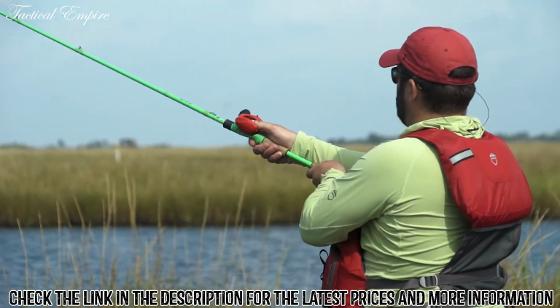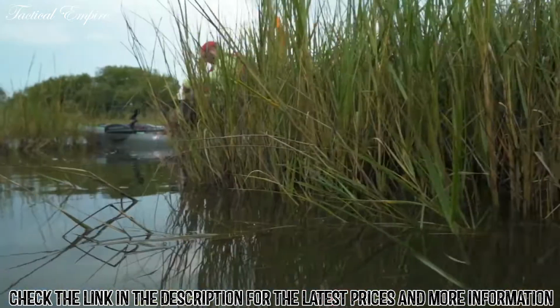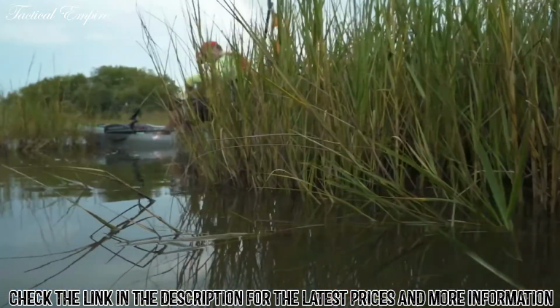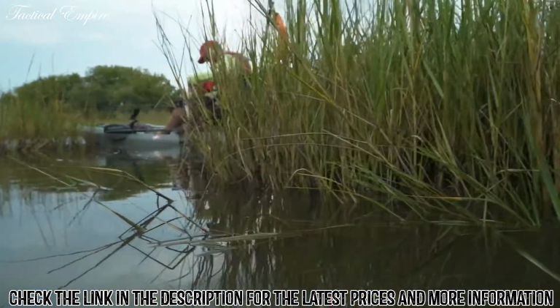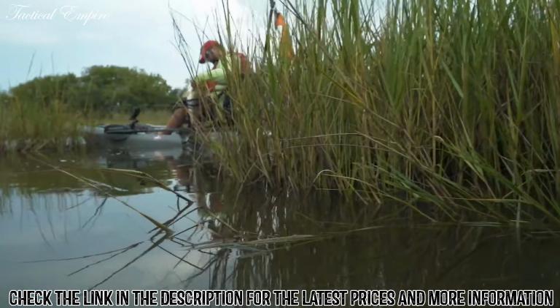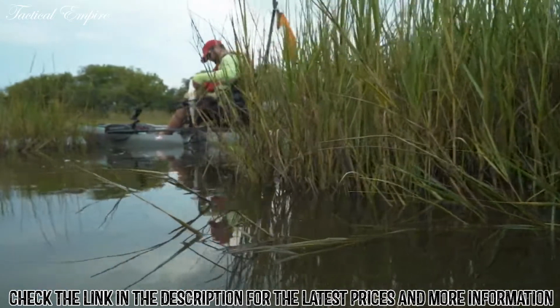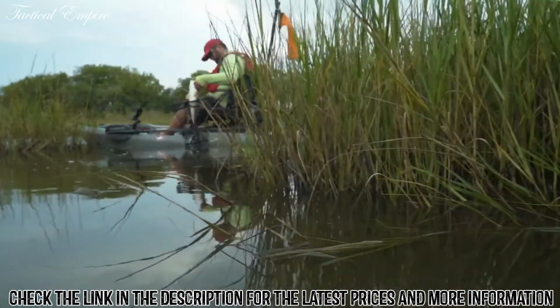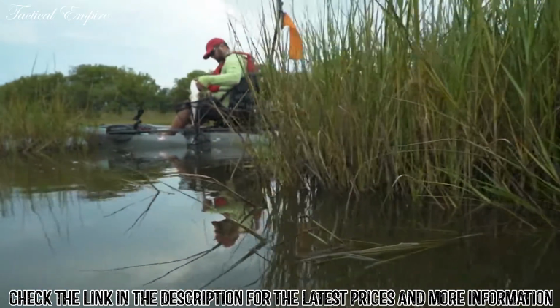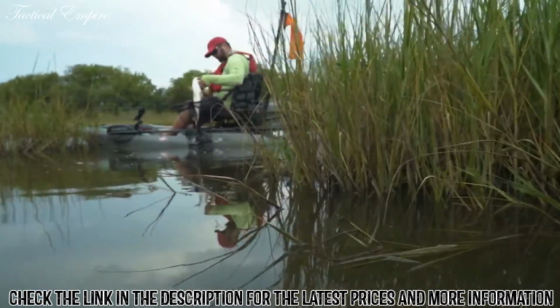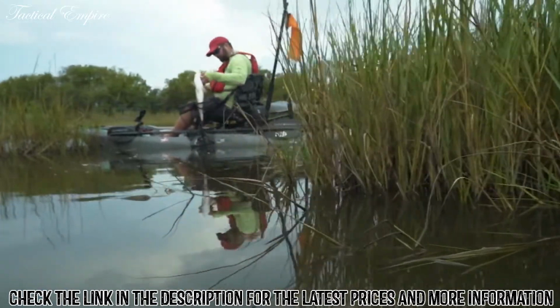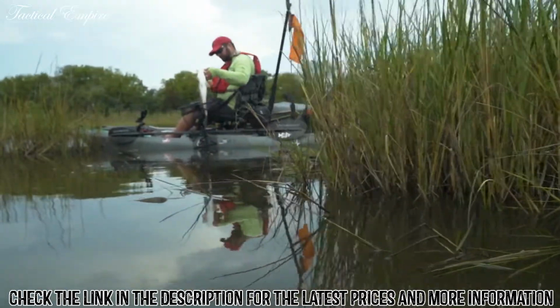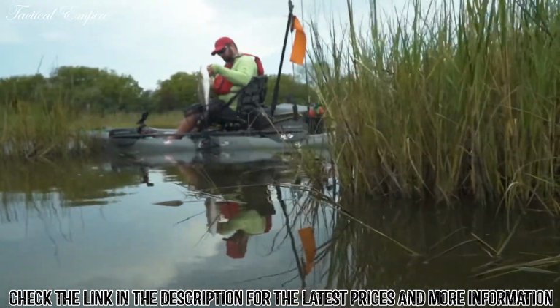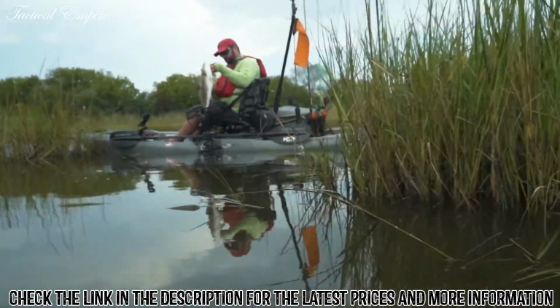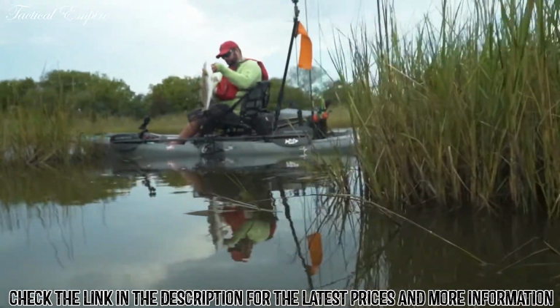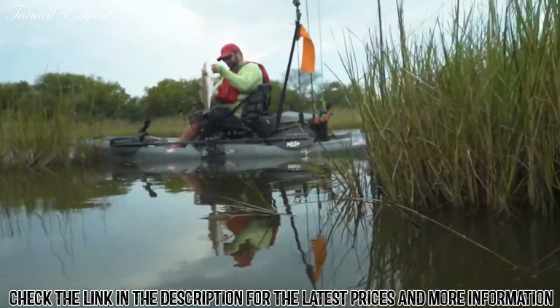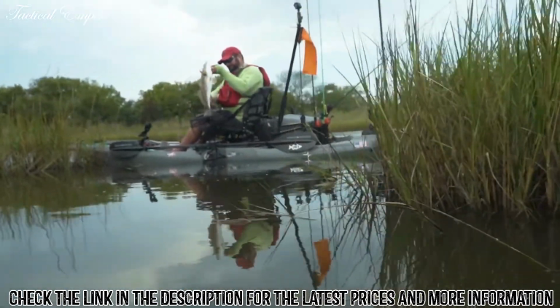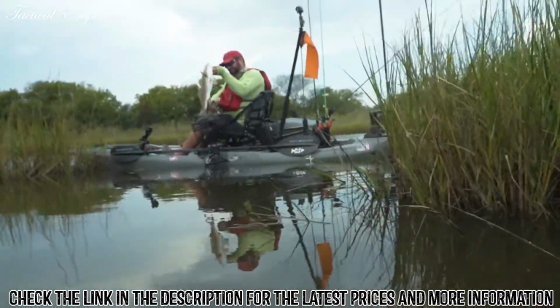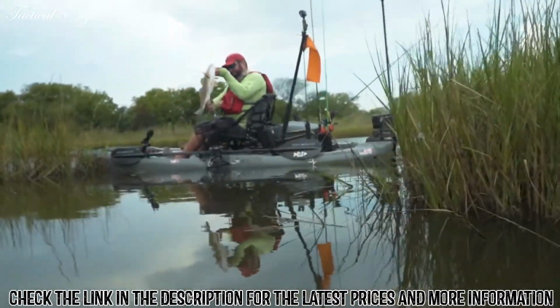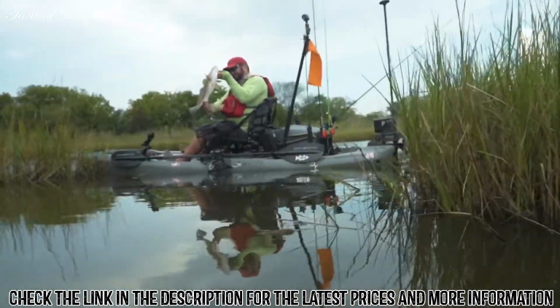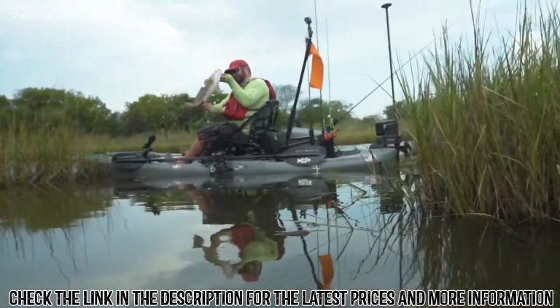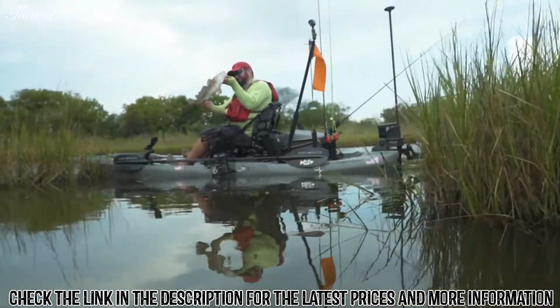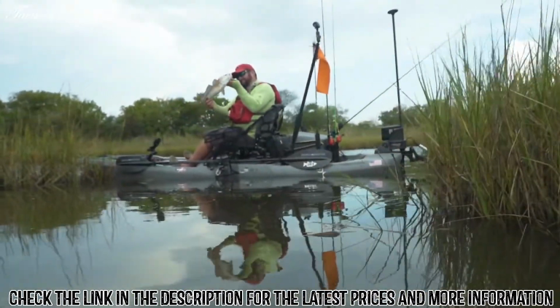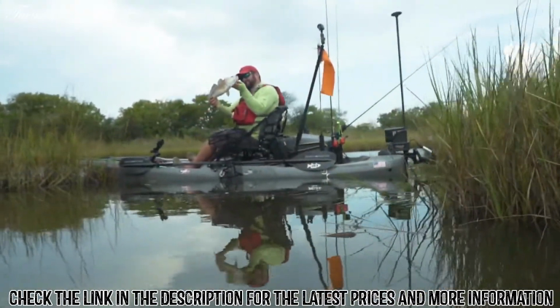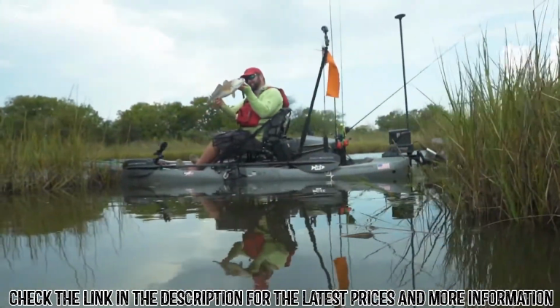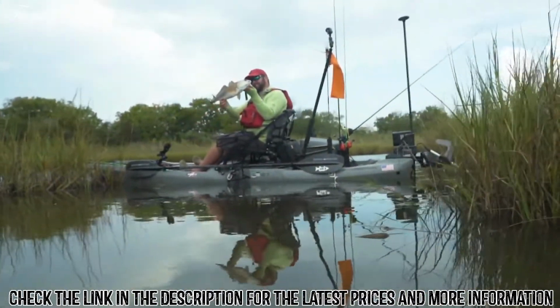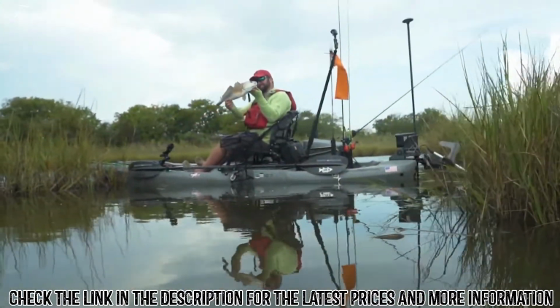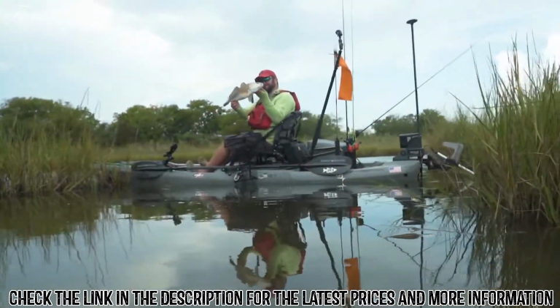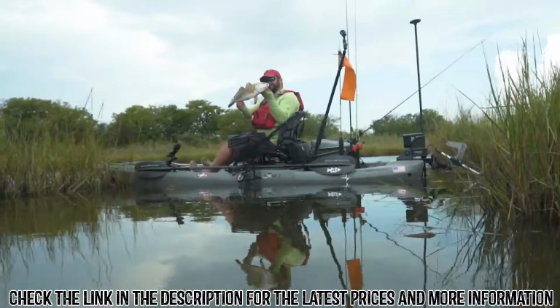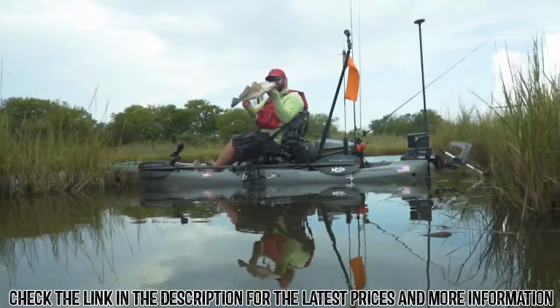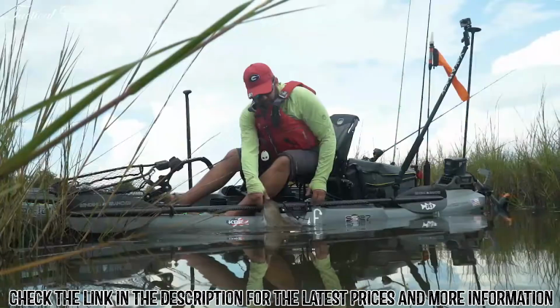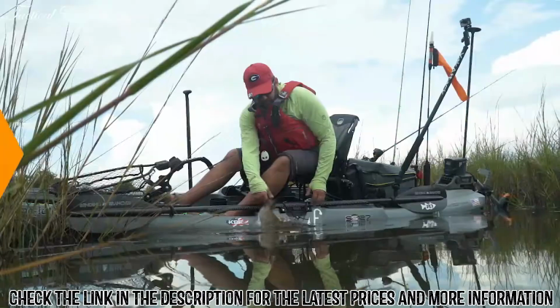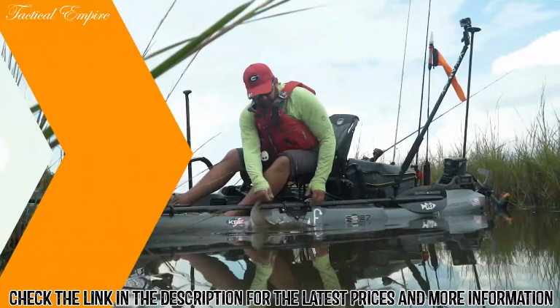The NRS Chinook, with its safety and design, allows me to fish without worry and comfortably throughout the entire day.